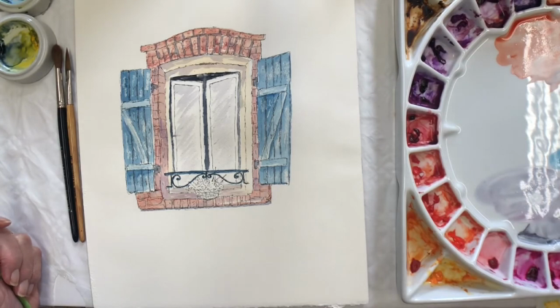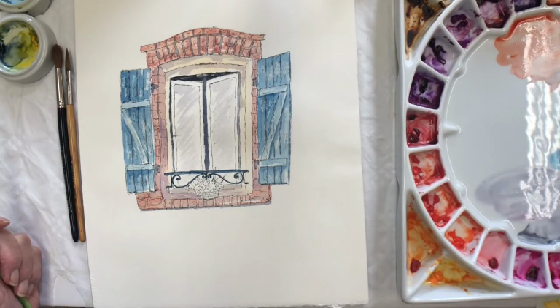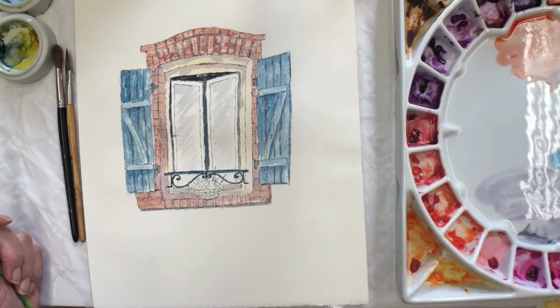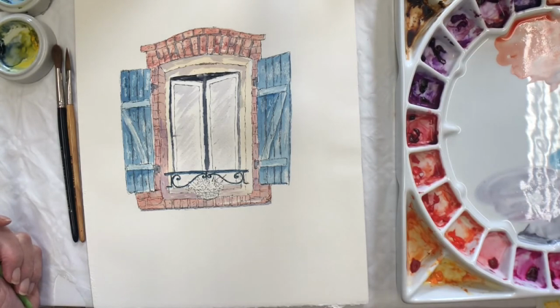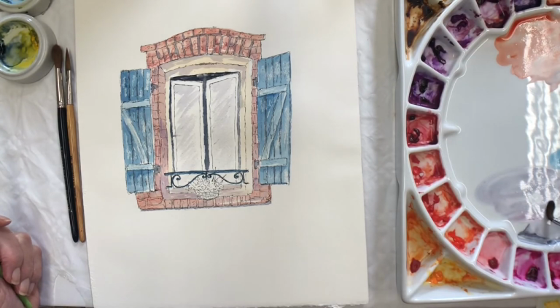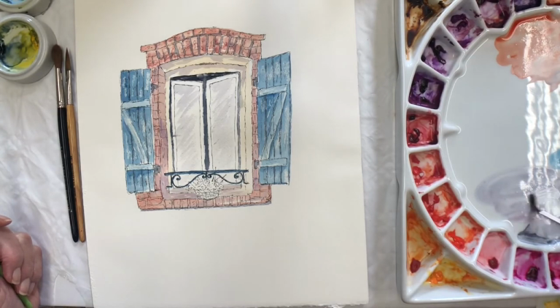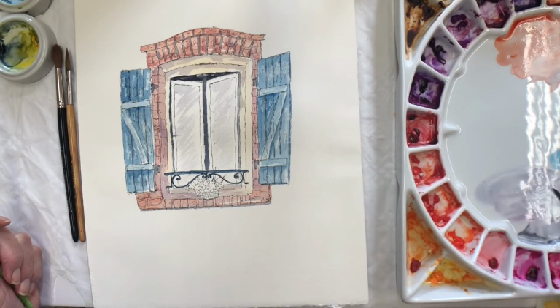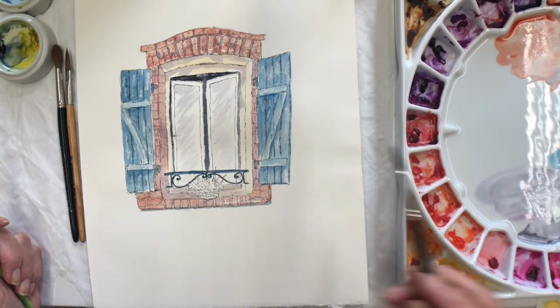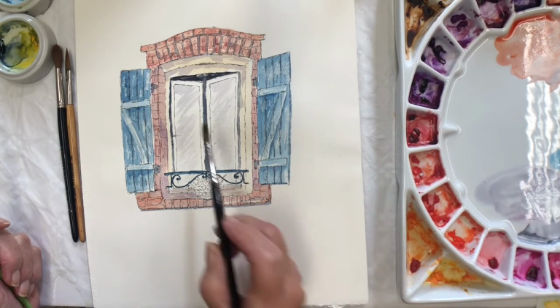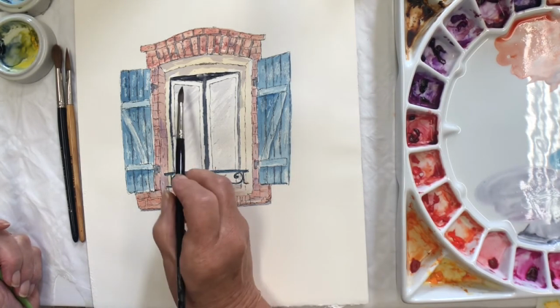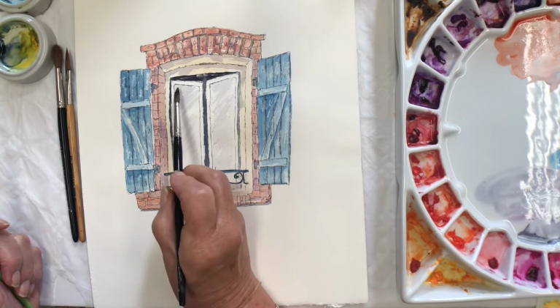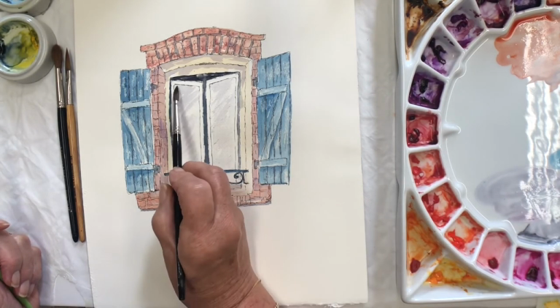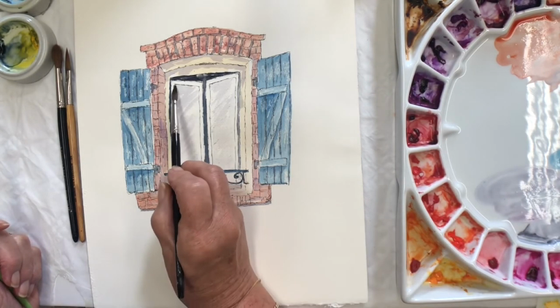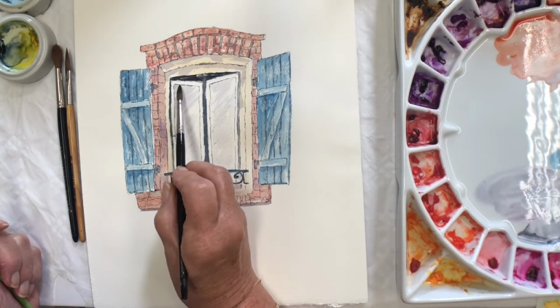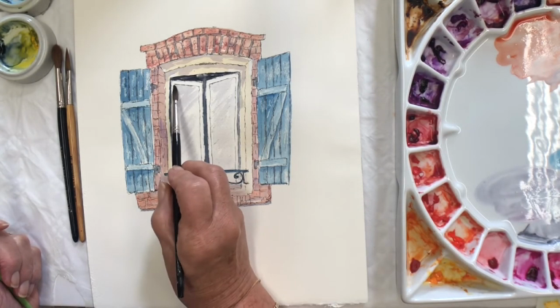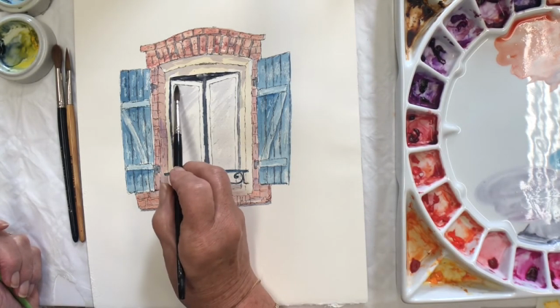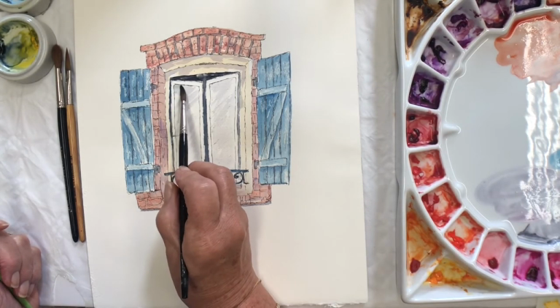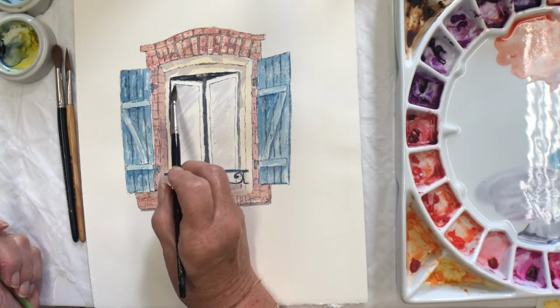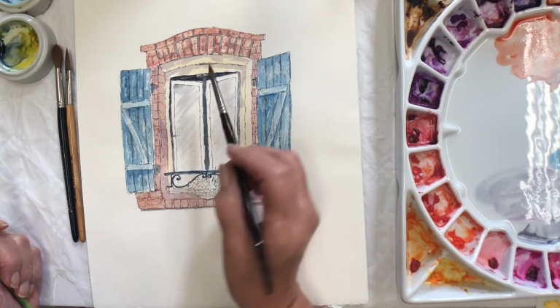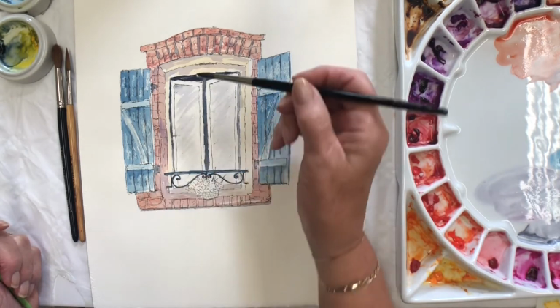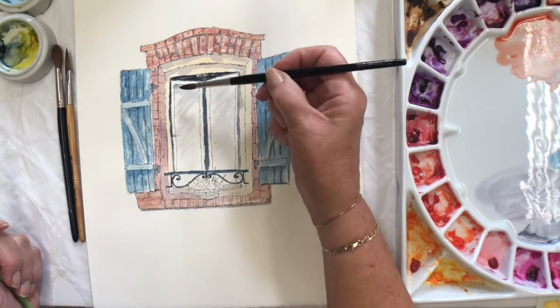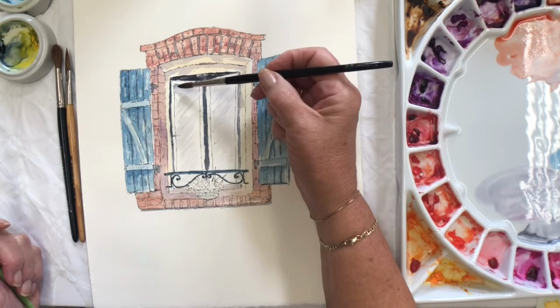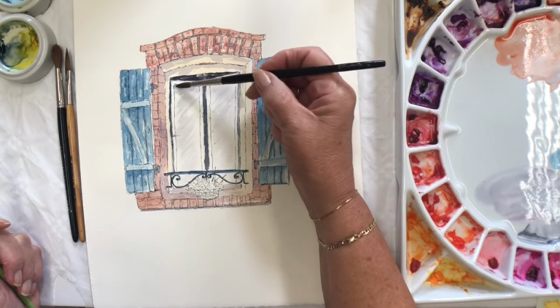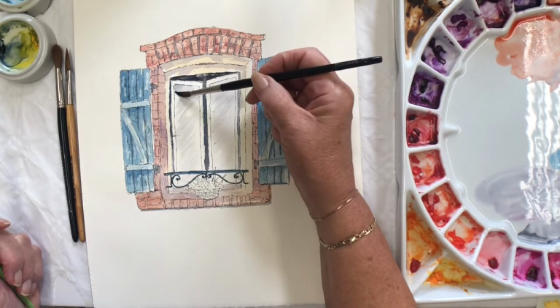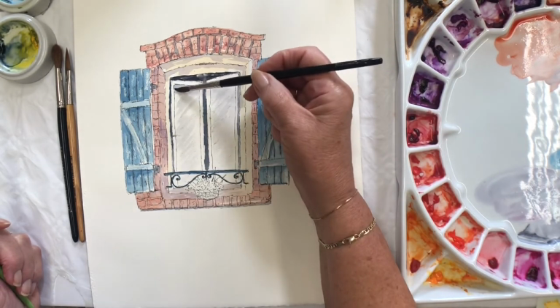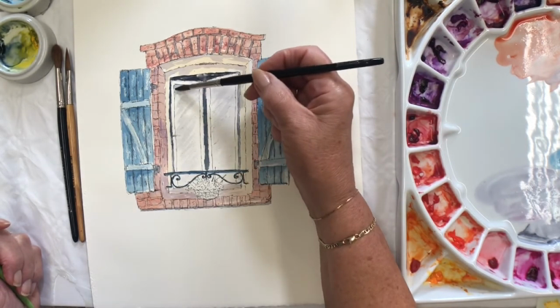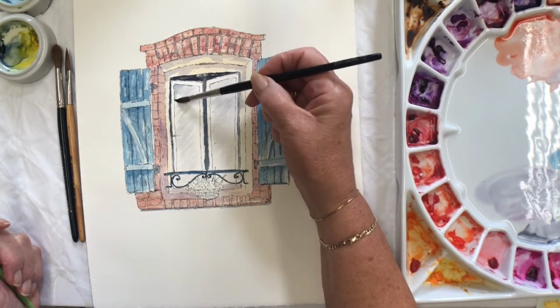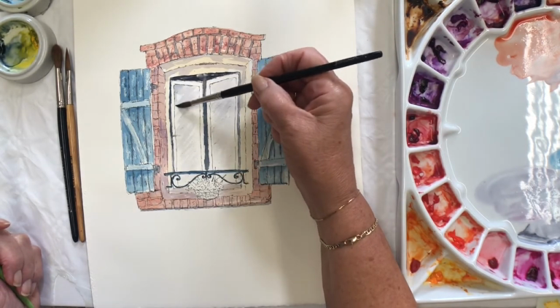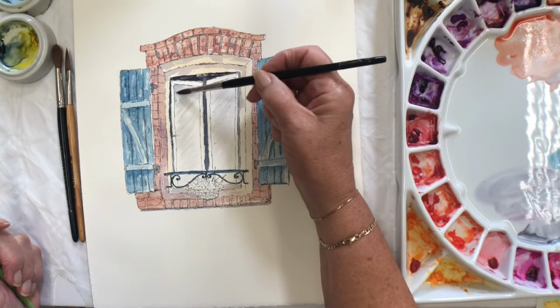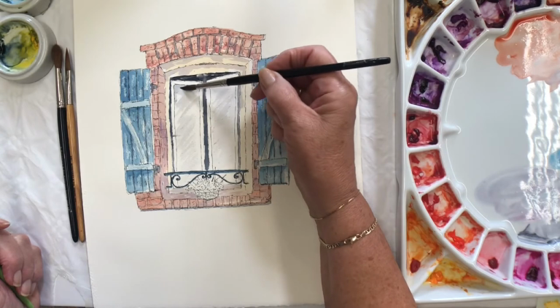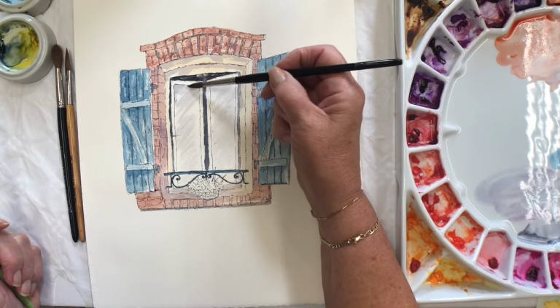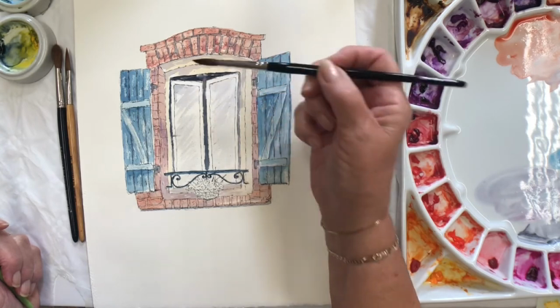You can go back and put shadow in where you think you might need a little bit more — maybe in that corner. And I guess there ought to be a bit of shadow going on on the paint and around.